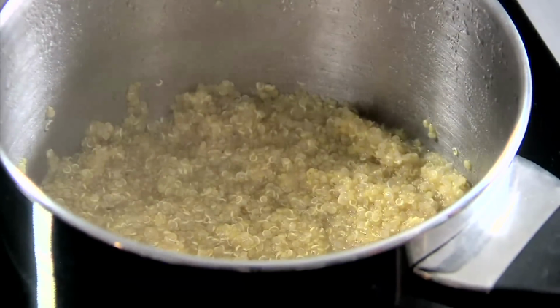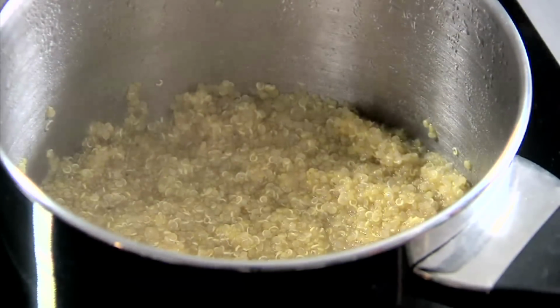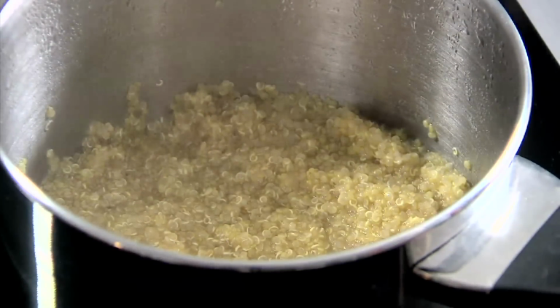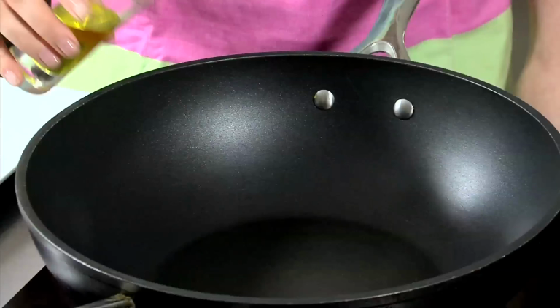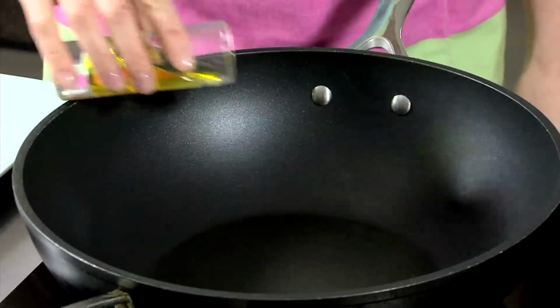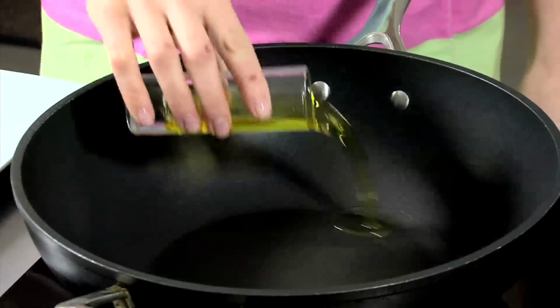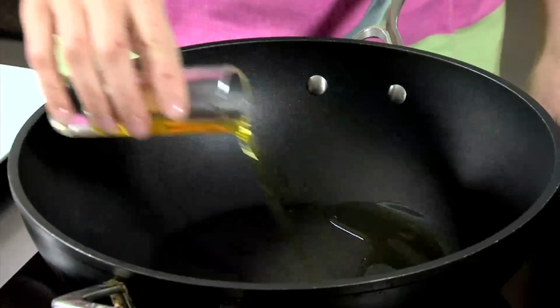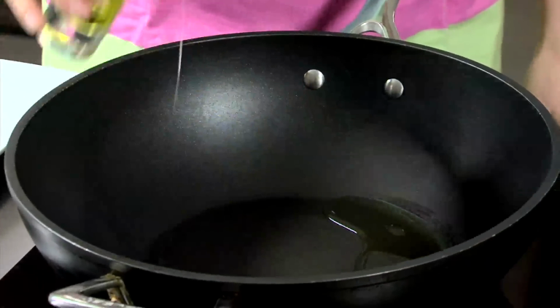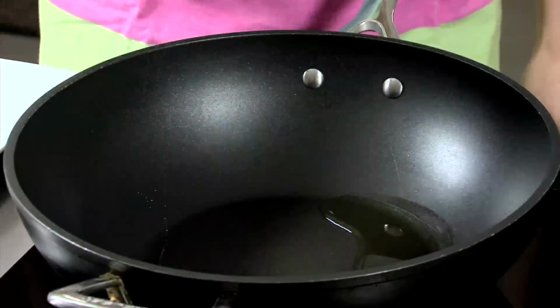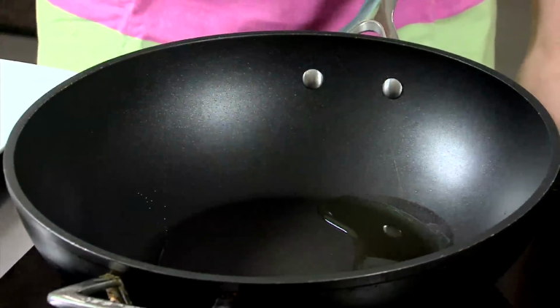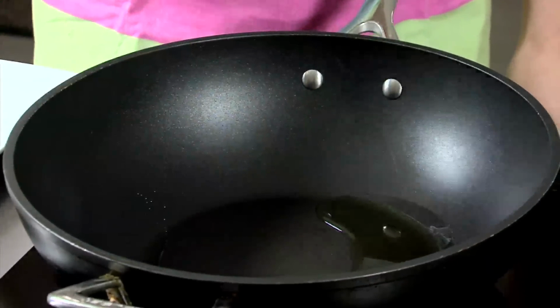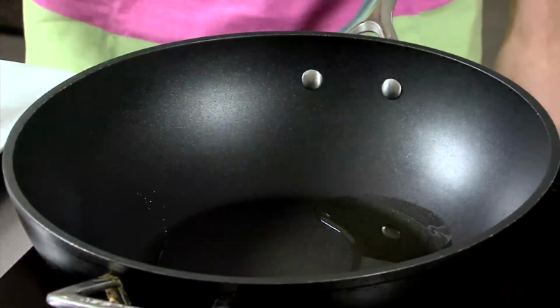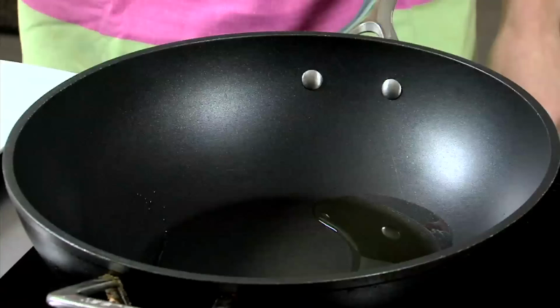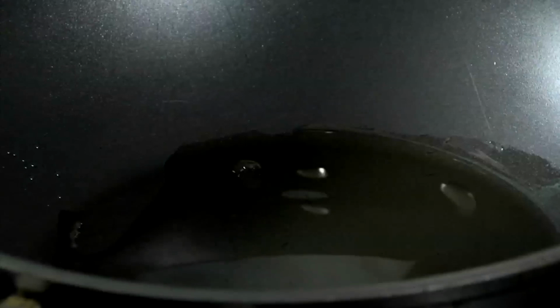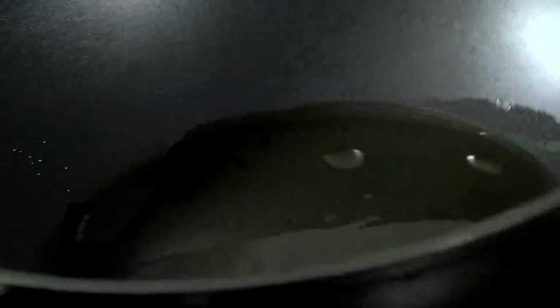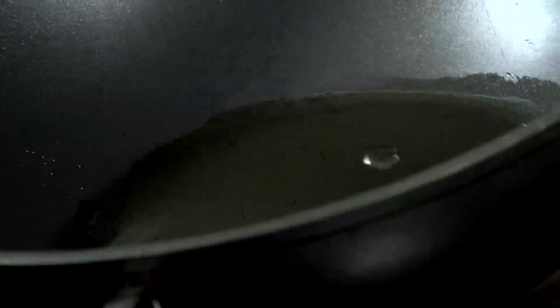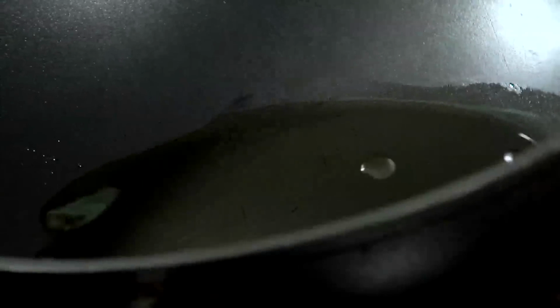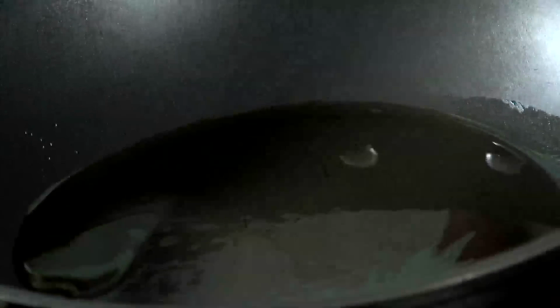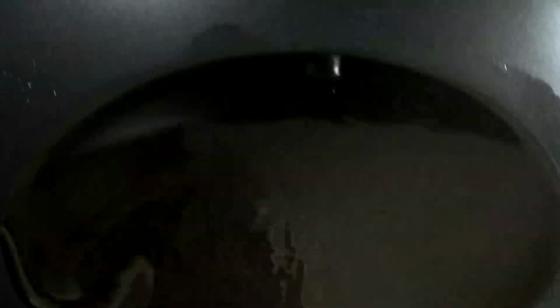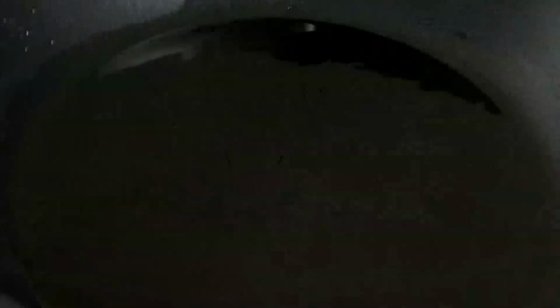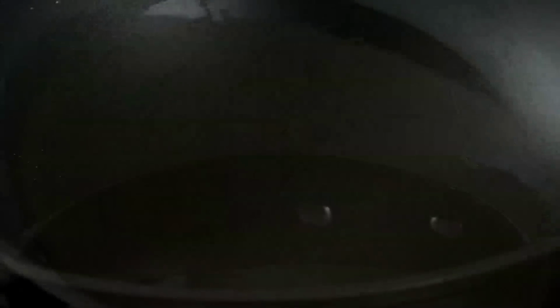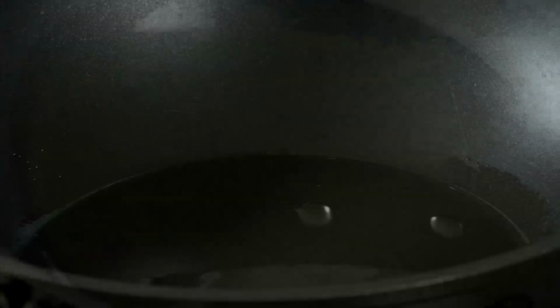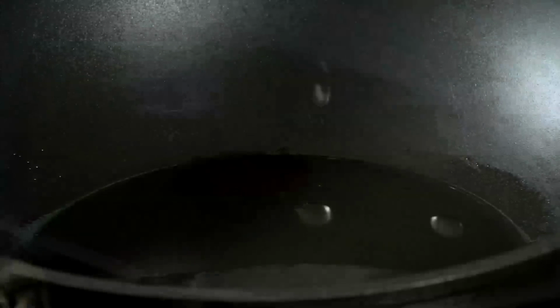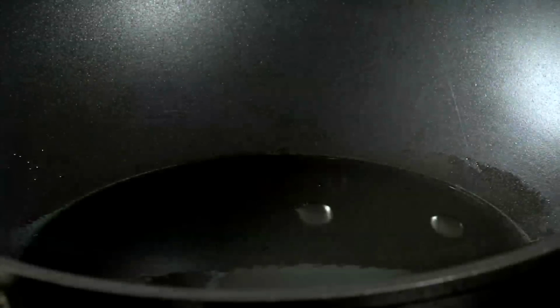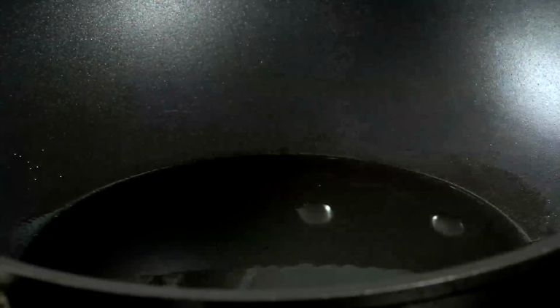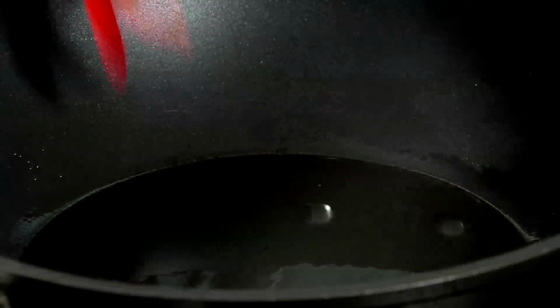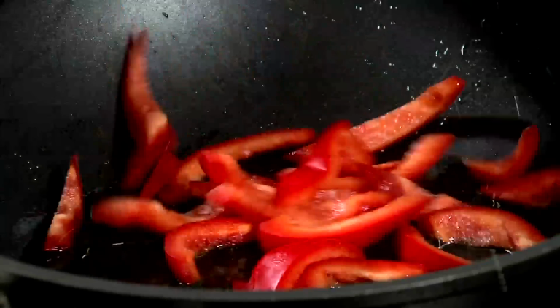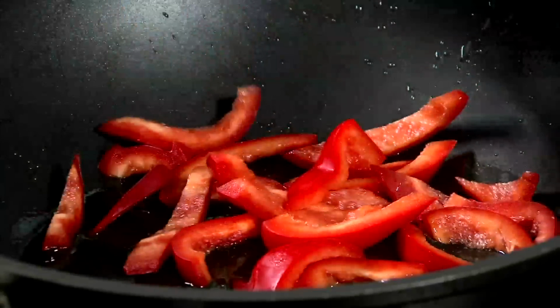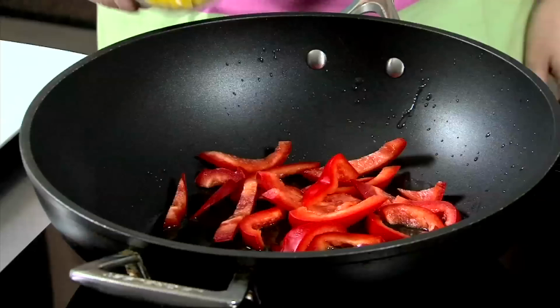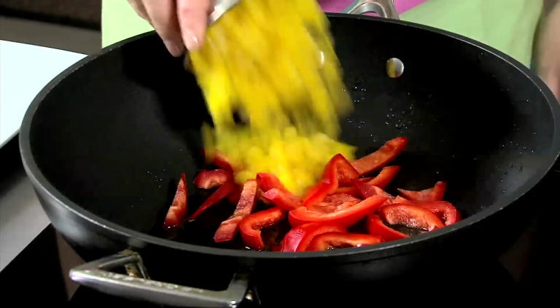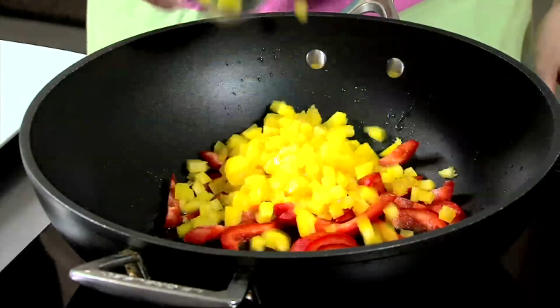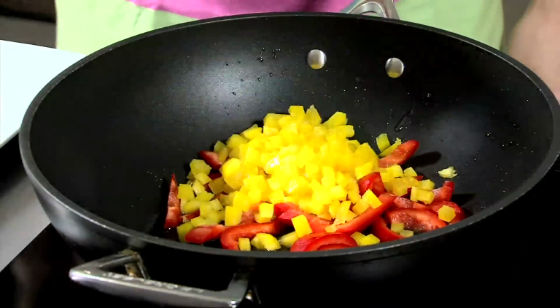Place one tablespoon of oil in a wok and stir fry vegetables on medium heat until tender.